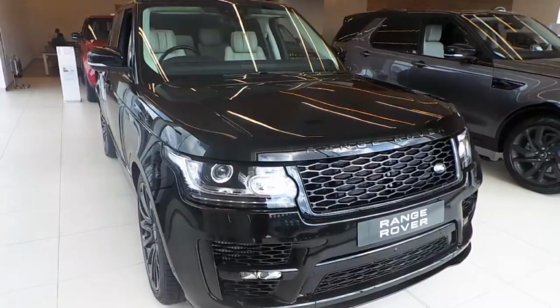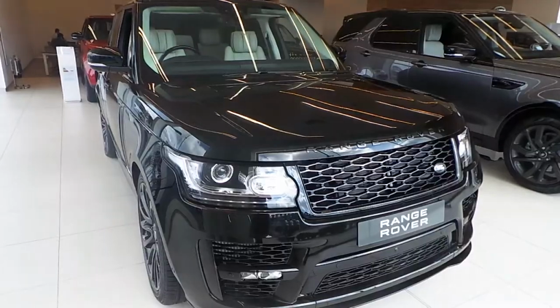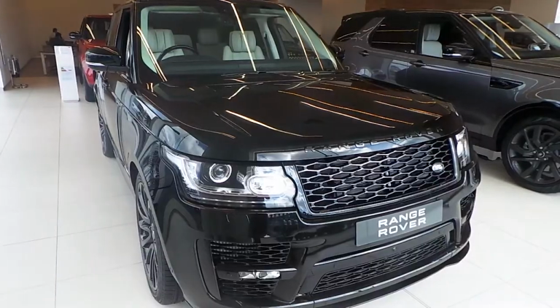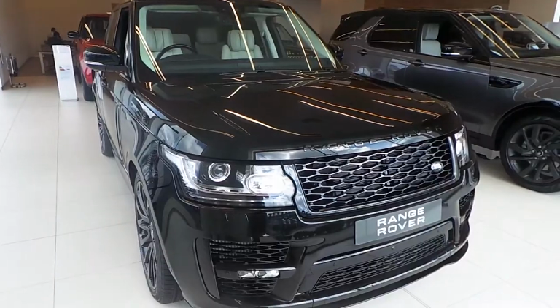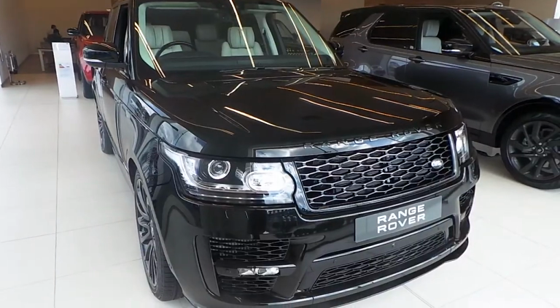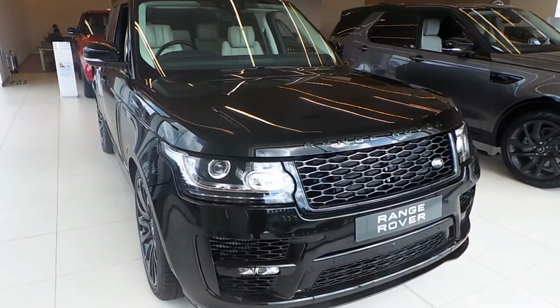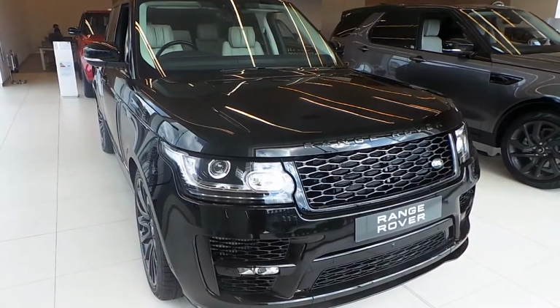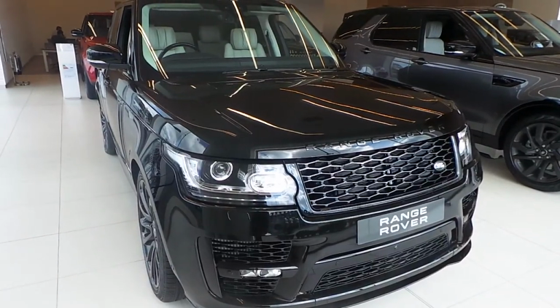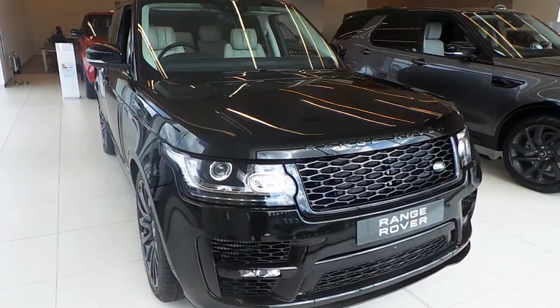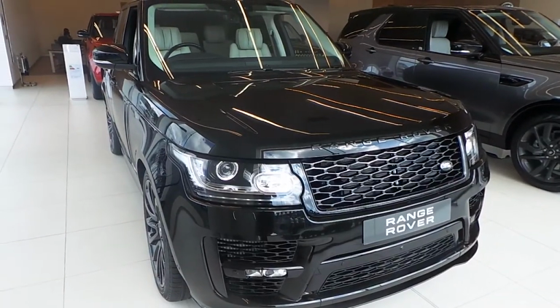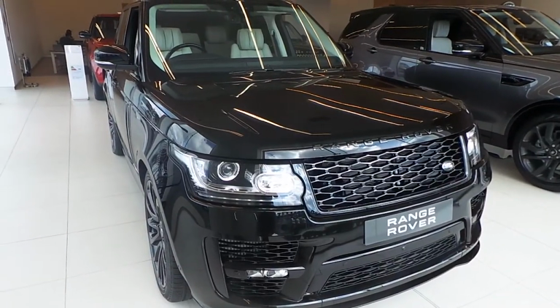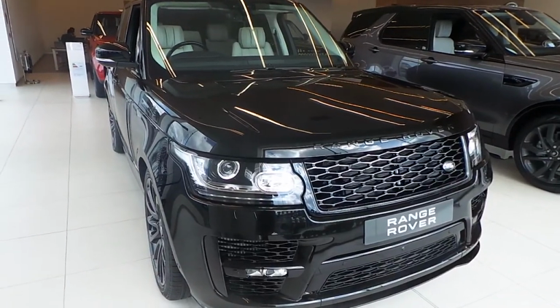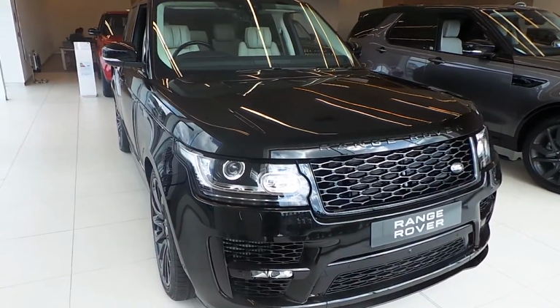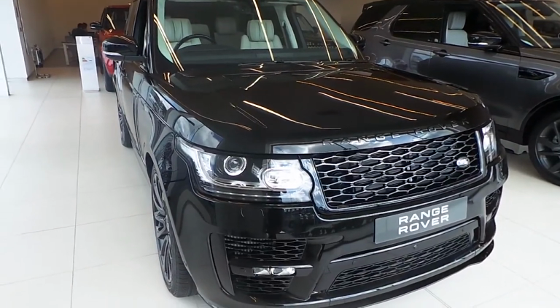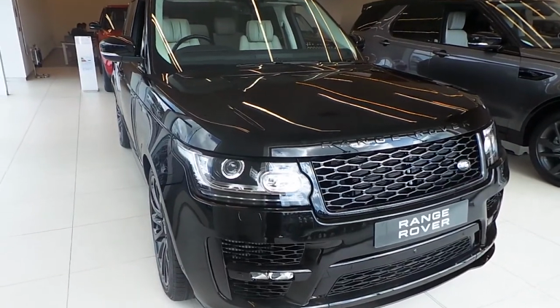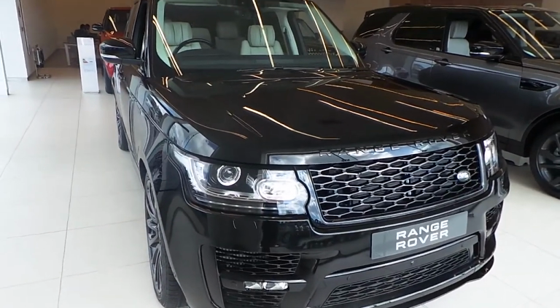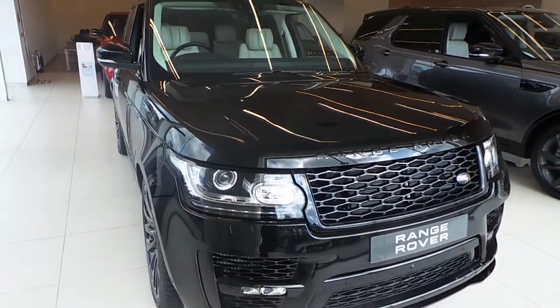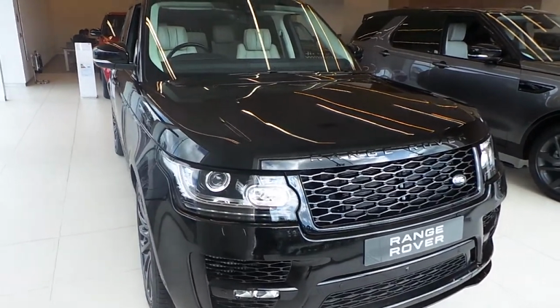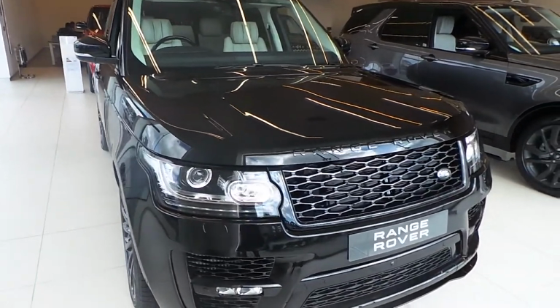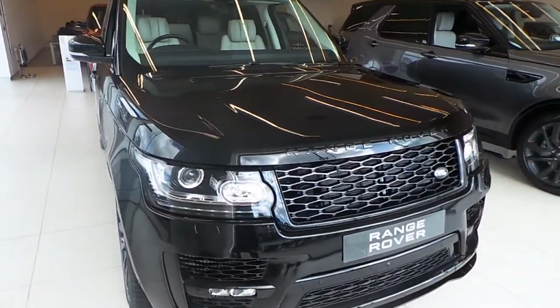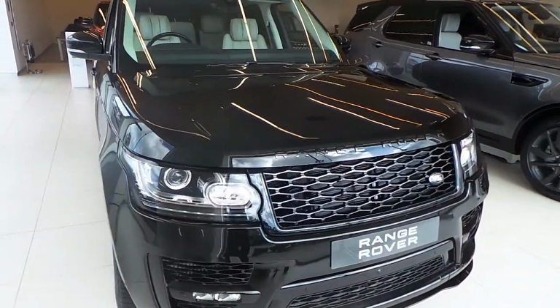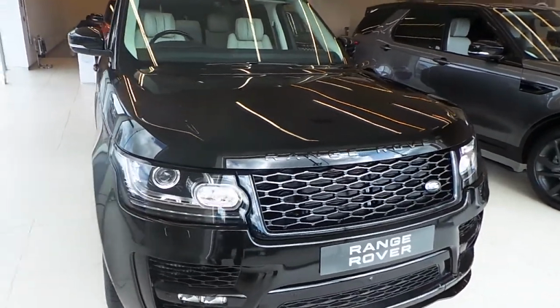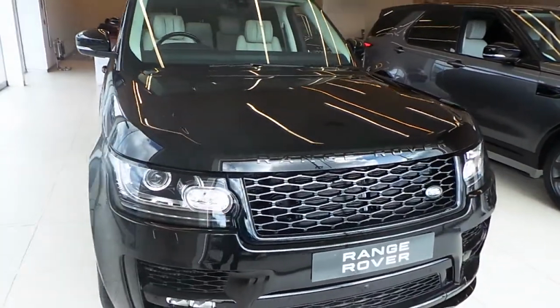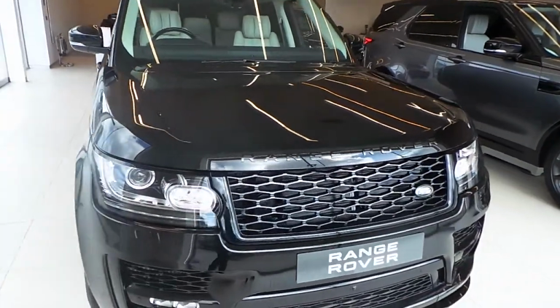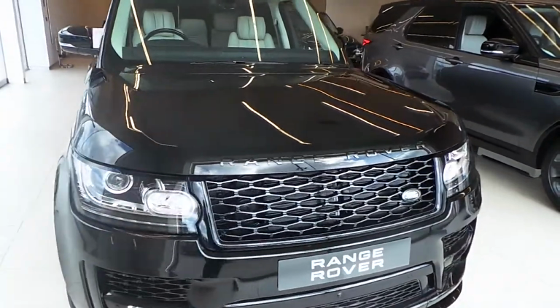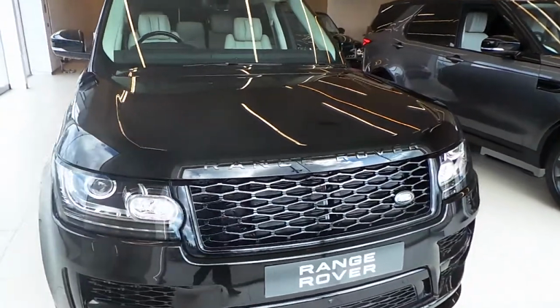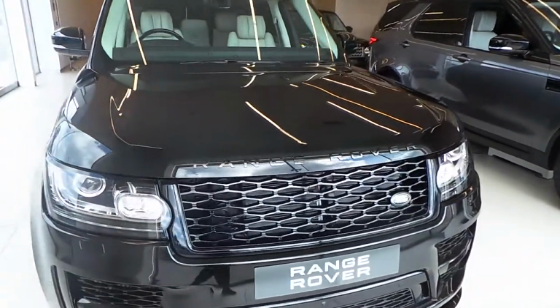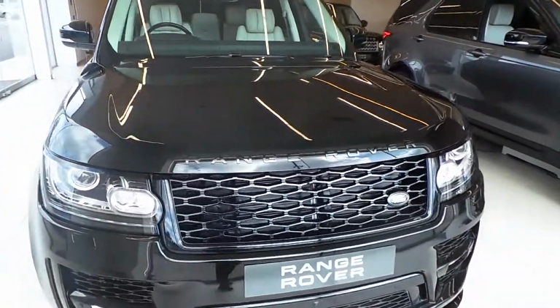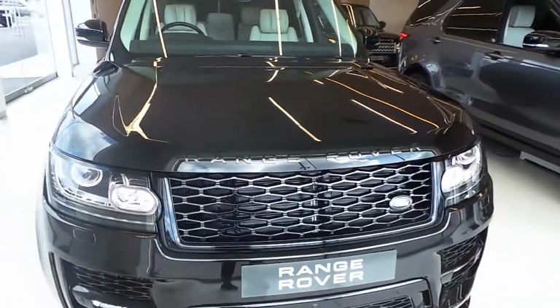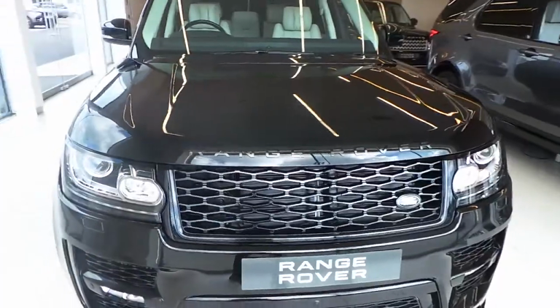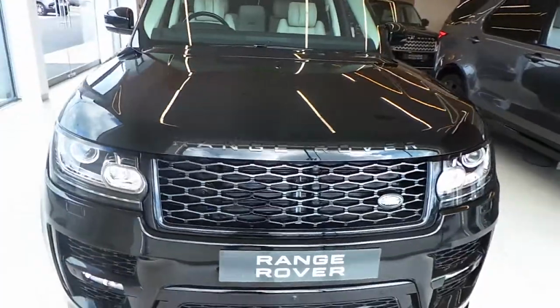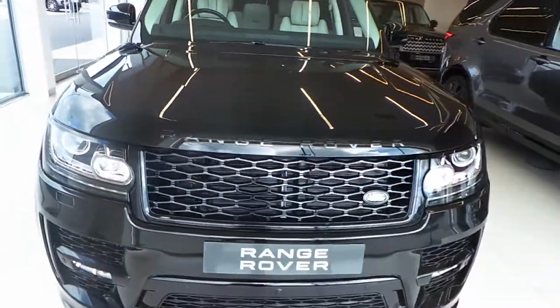Welcome to Stafford Land Rover. I'm here to show you around this Range Rover Autobiography 4.4 diesel automatic.